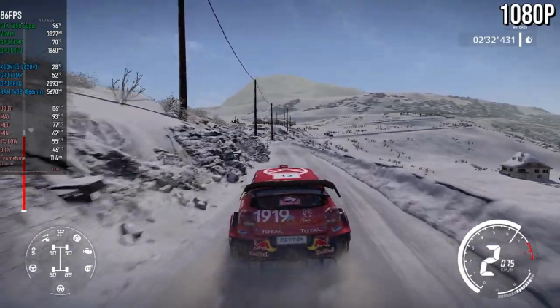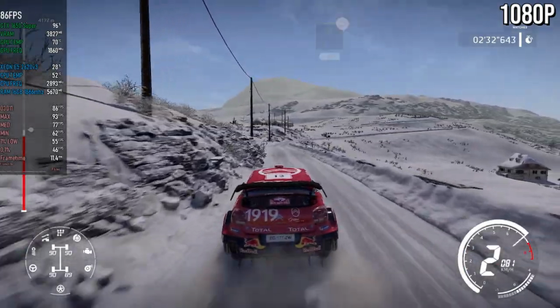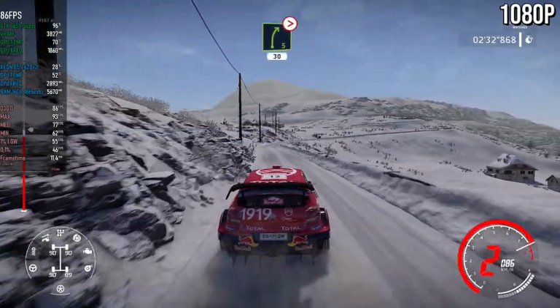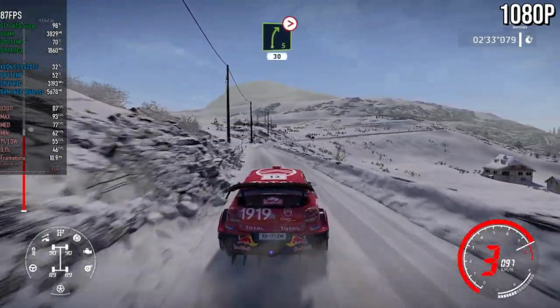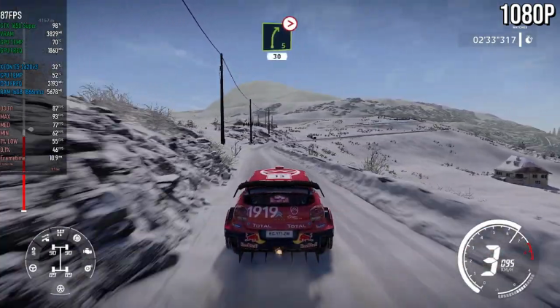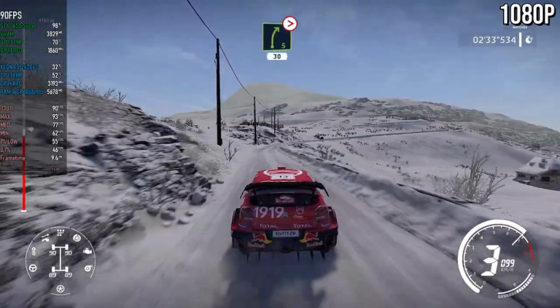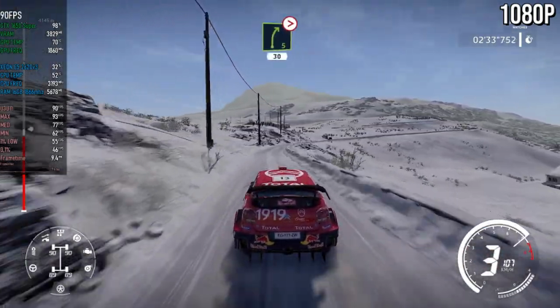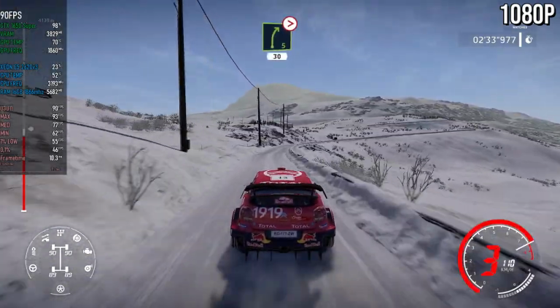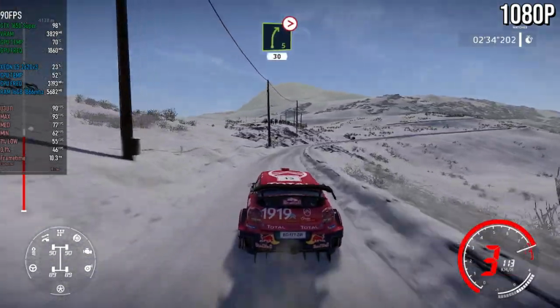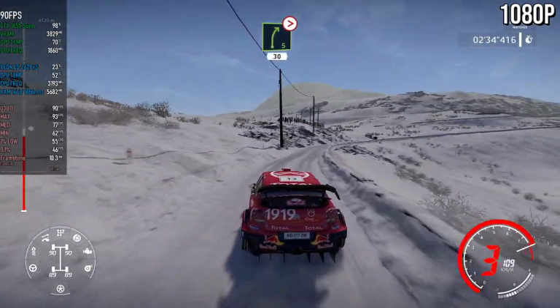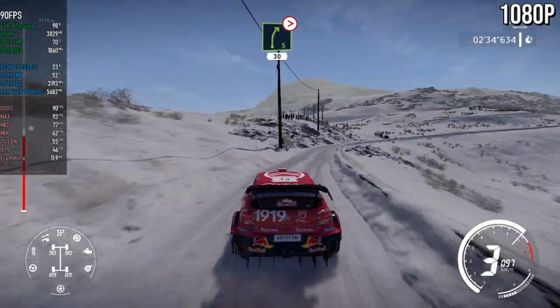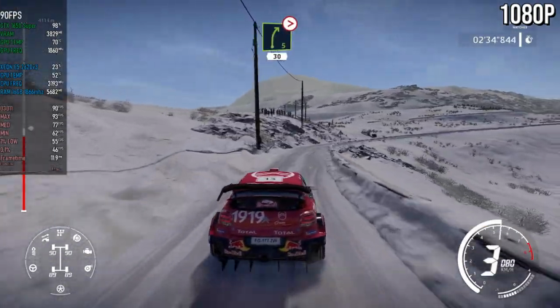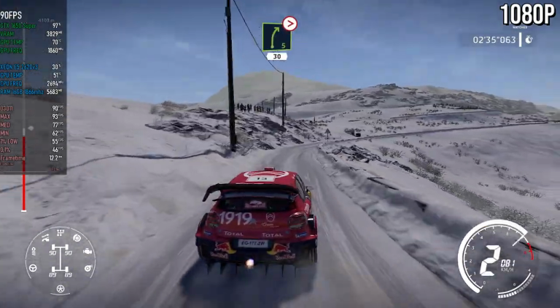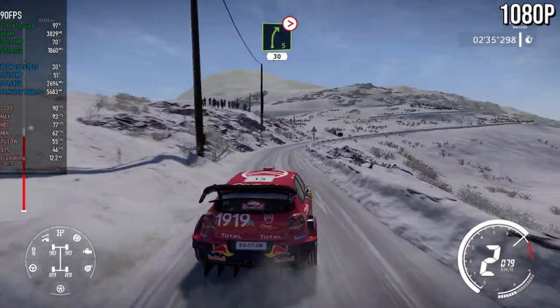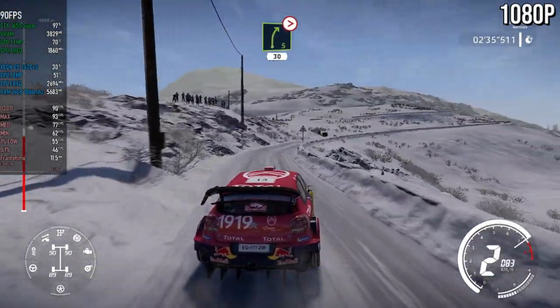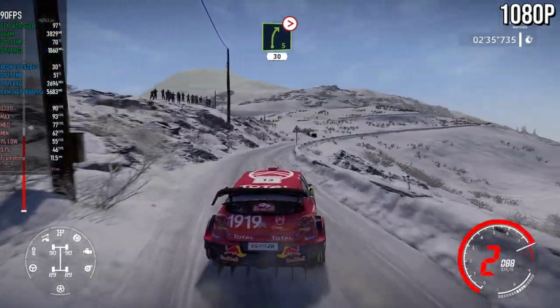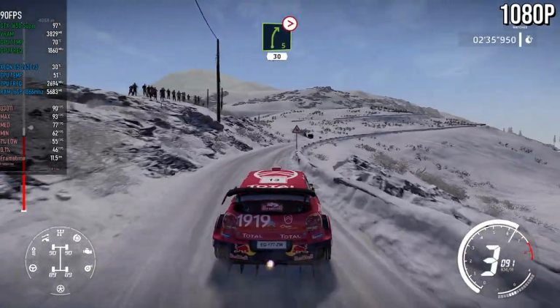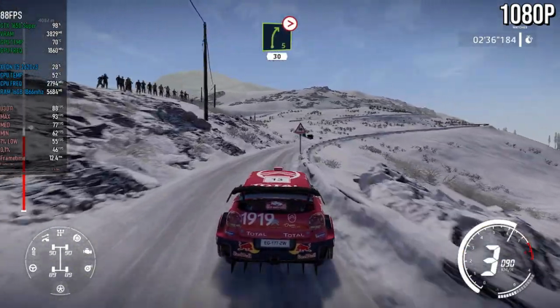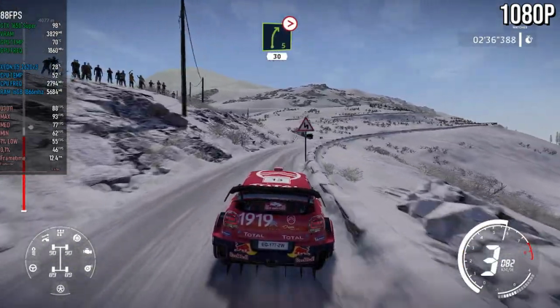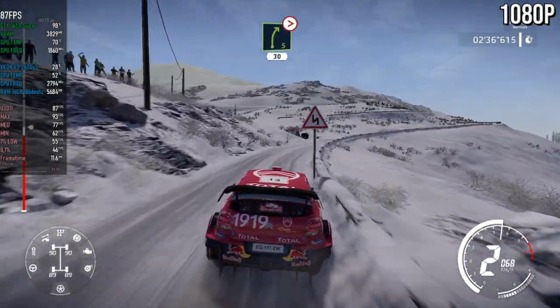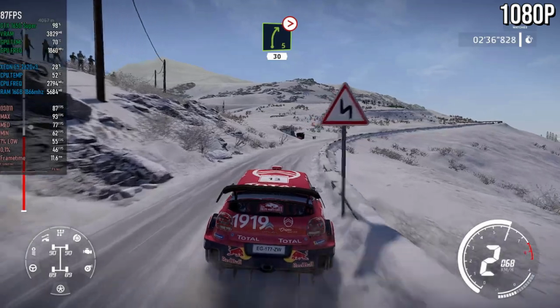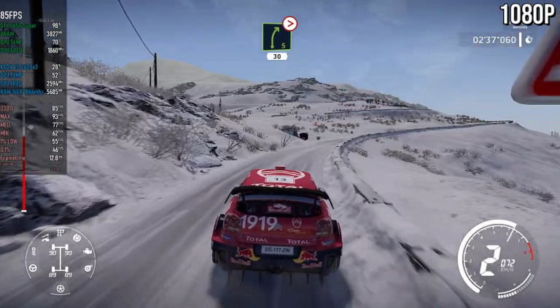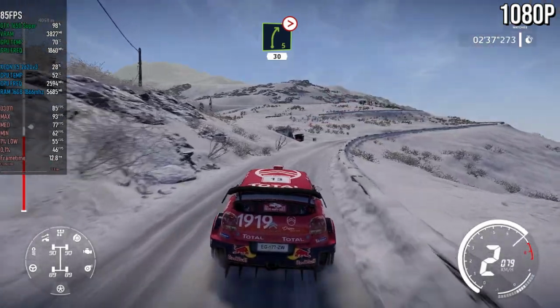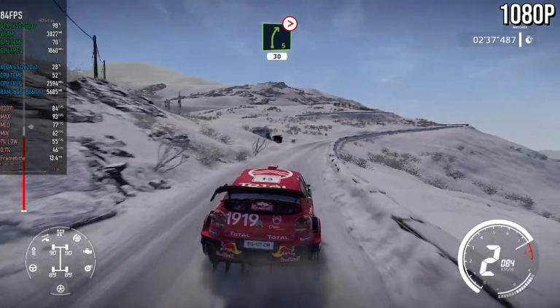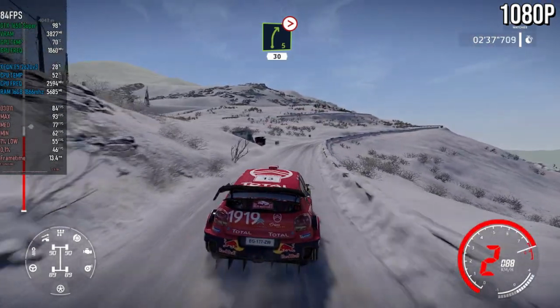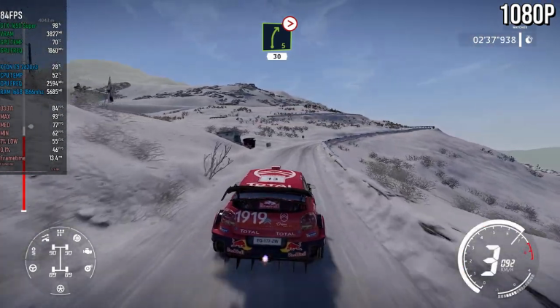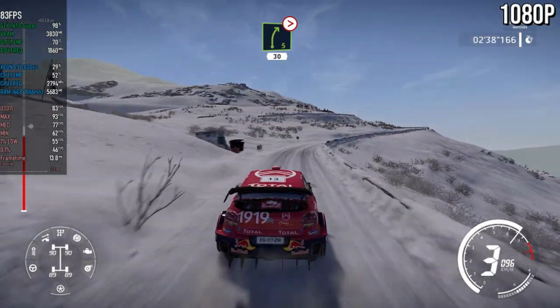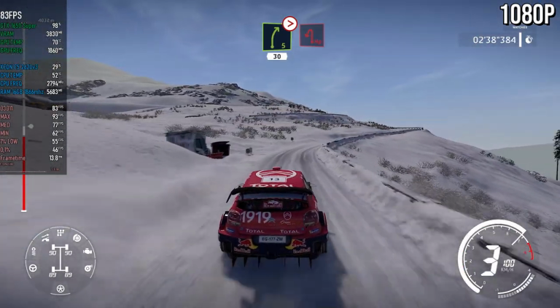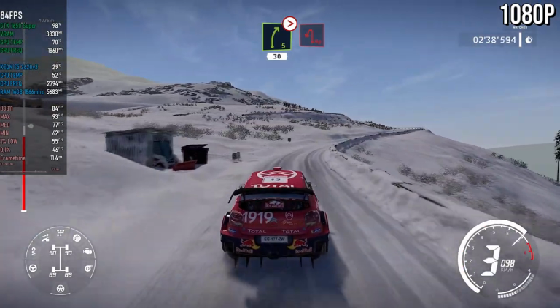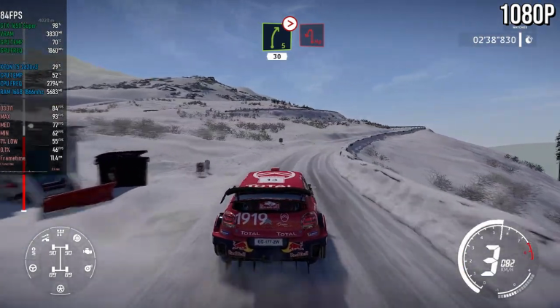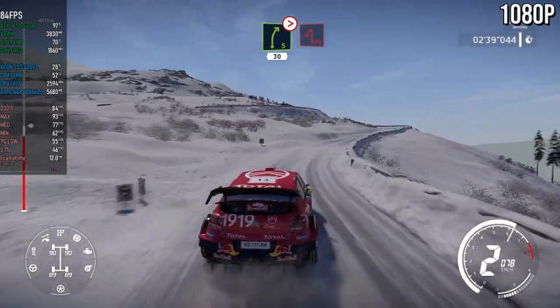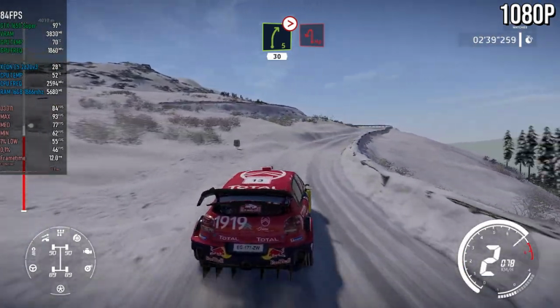Right five, long, tightens, four, 30. Caution, hairpin left.